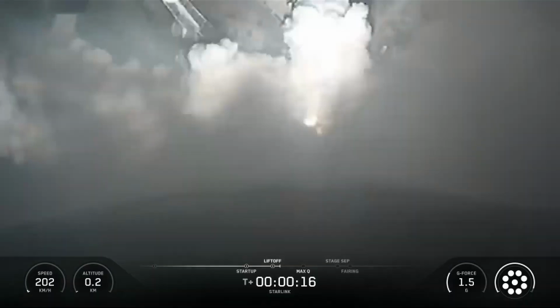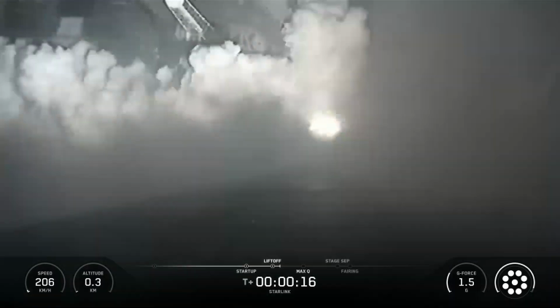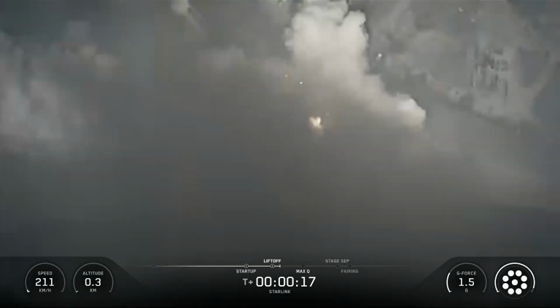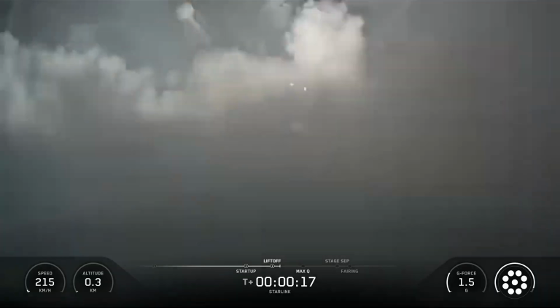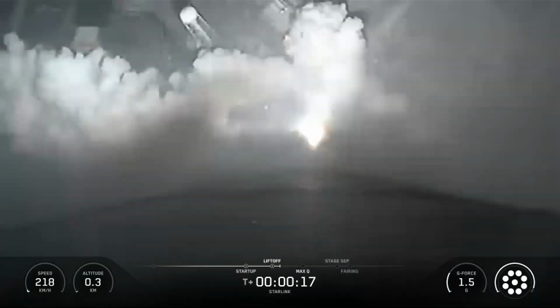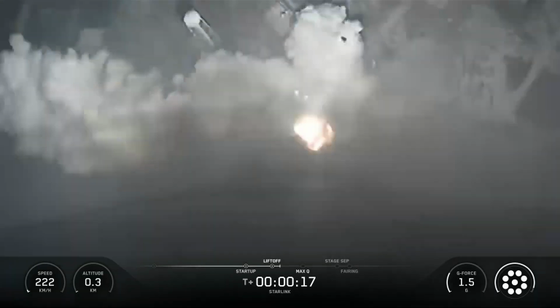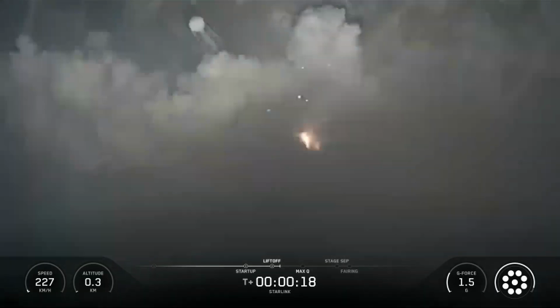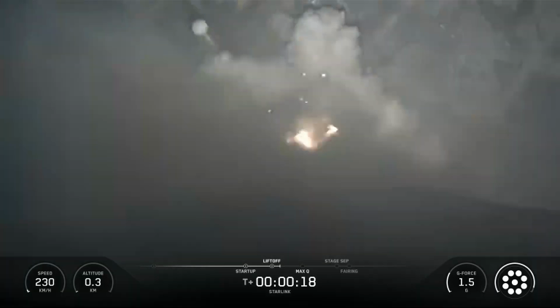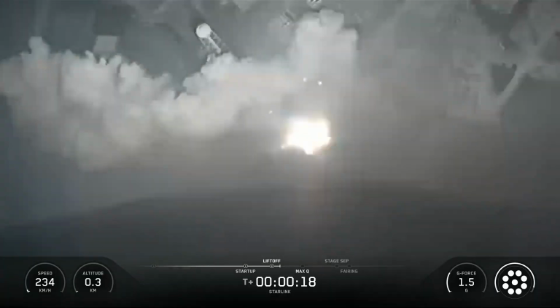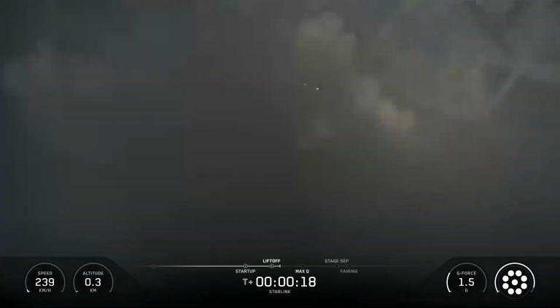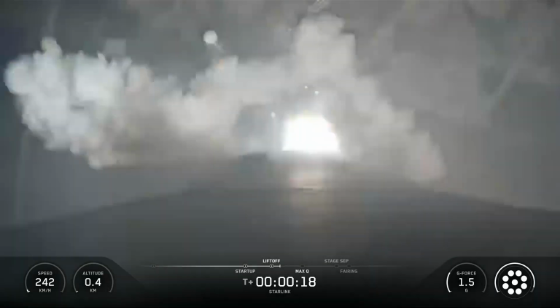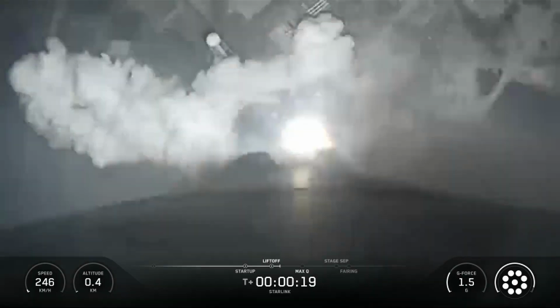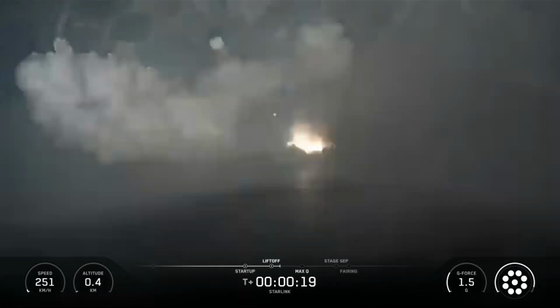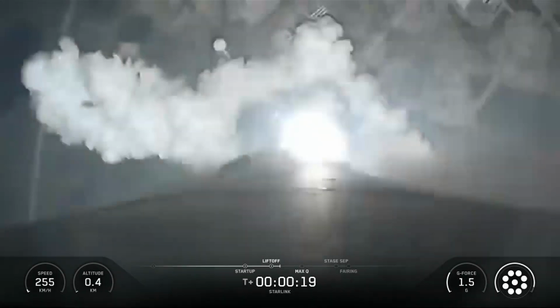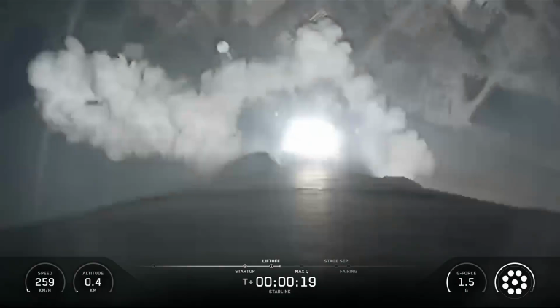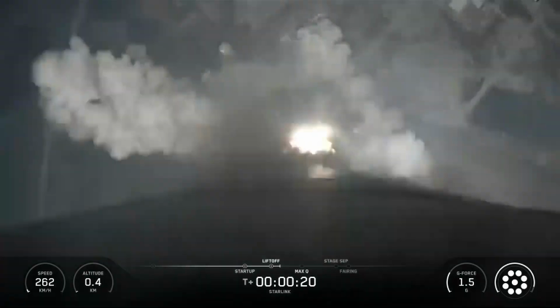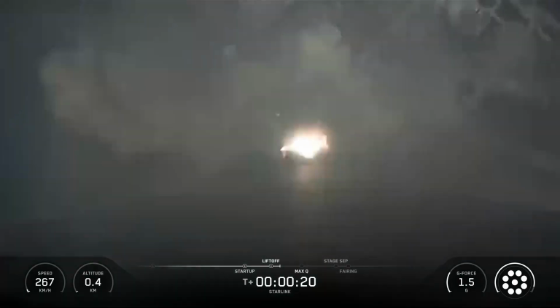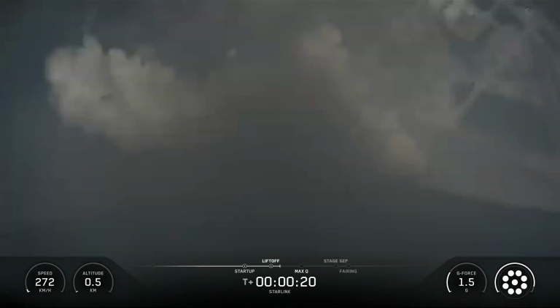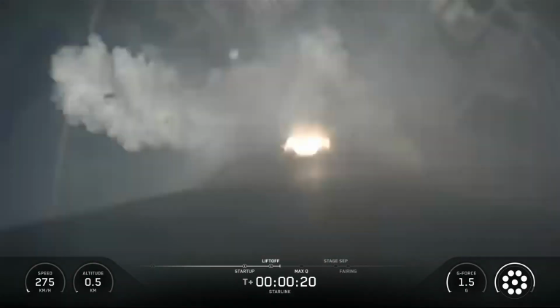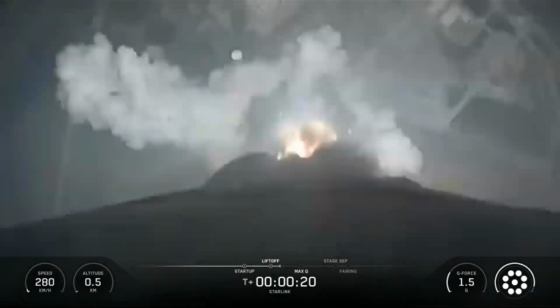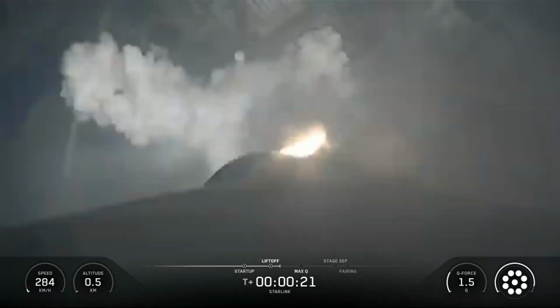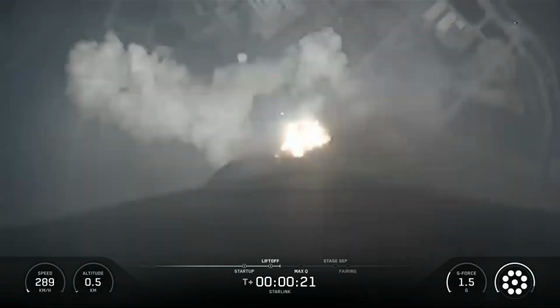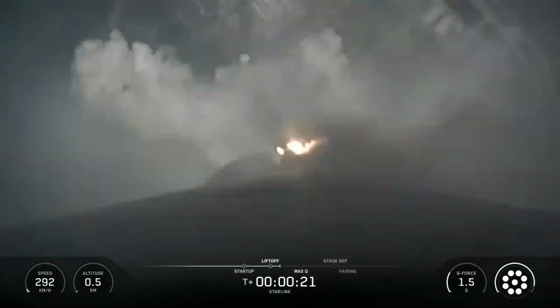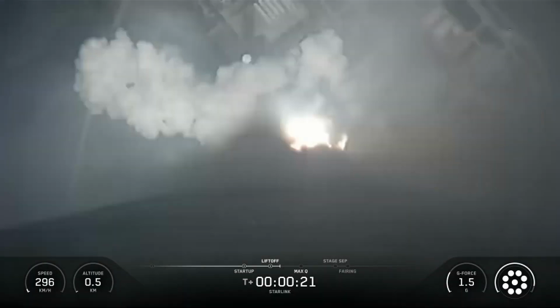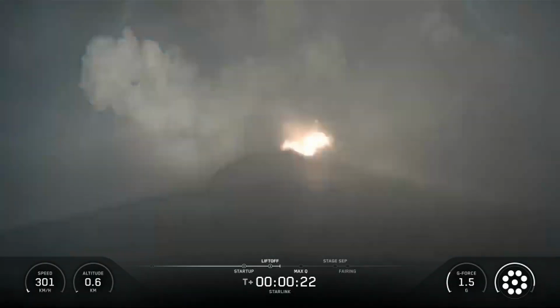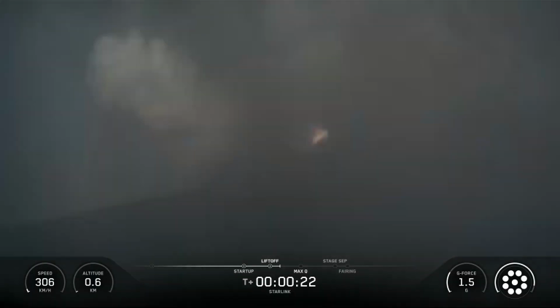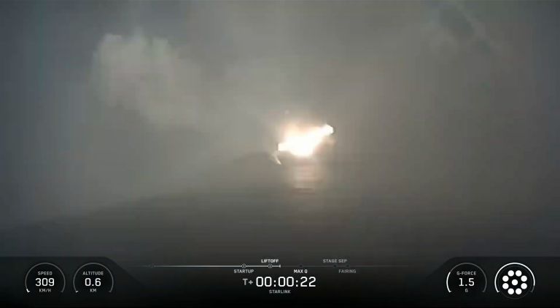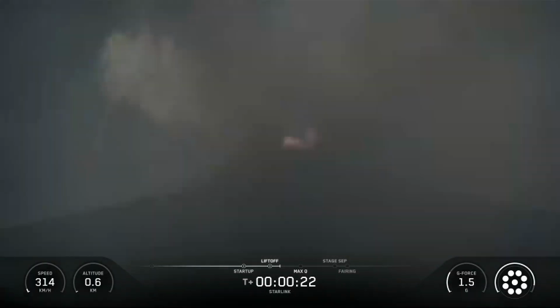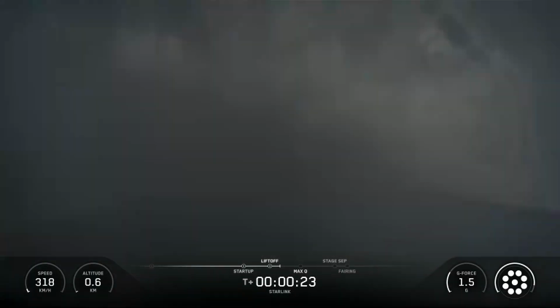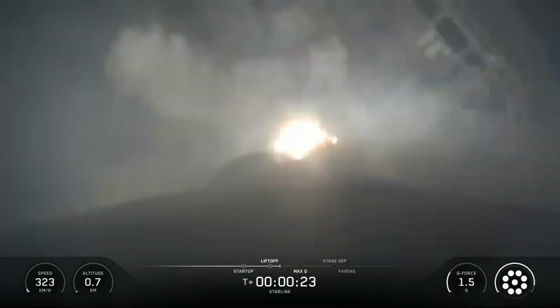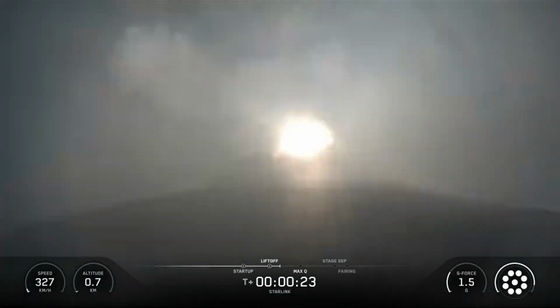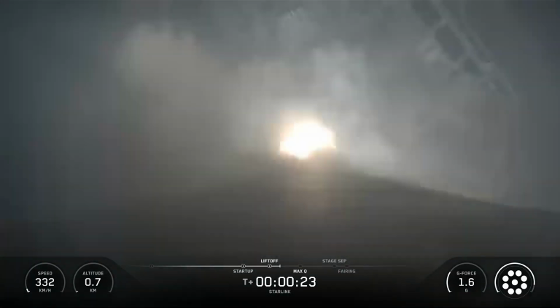Hello friends, SpaceX Starlink mission 10 and 51. SpaceX Falcon 9 rocket launched 29 Starlink satellites.